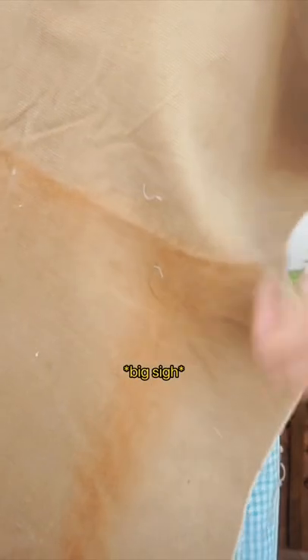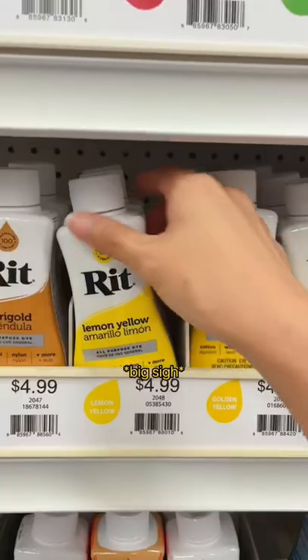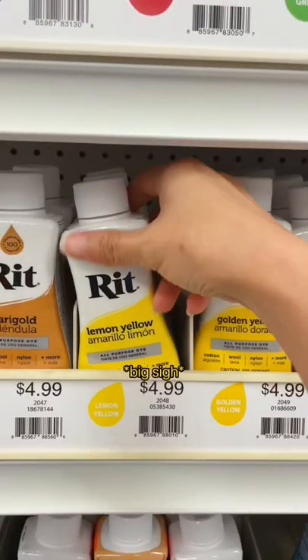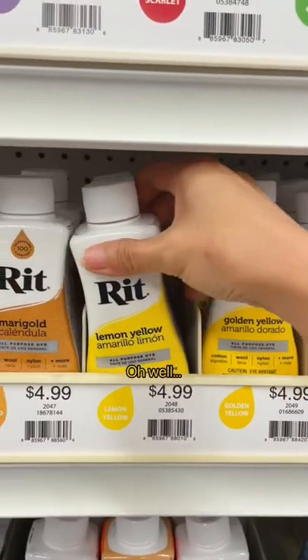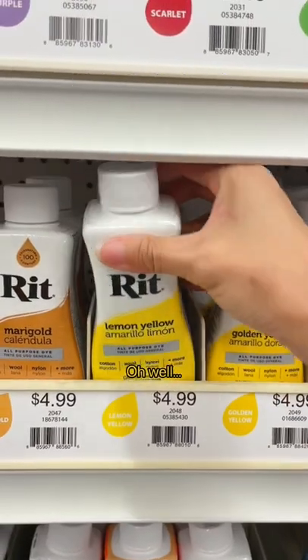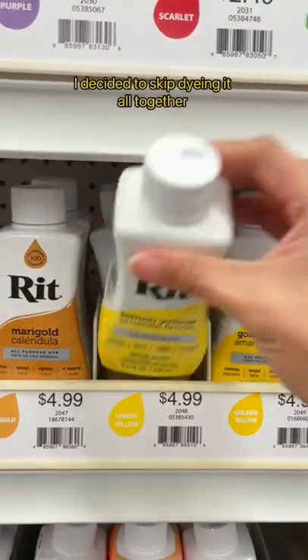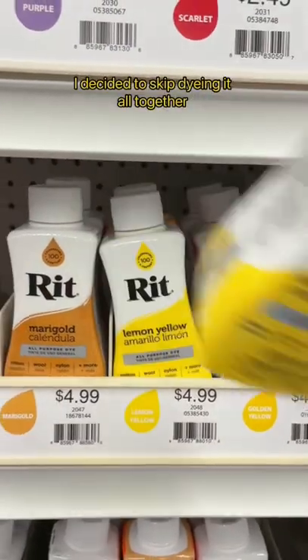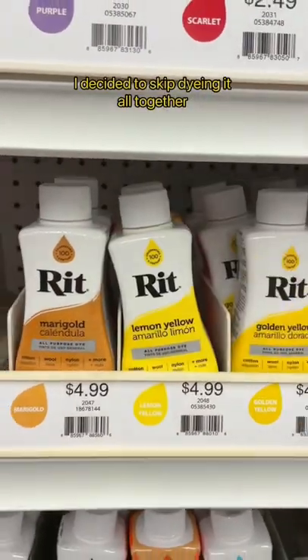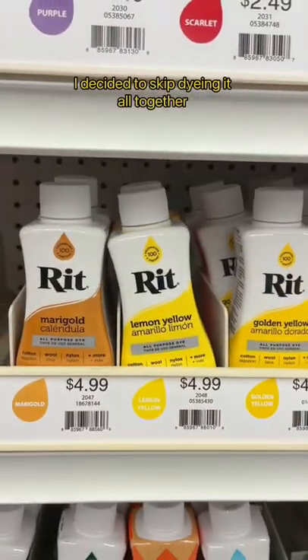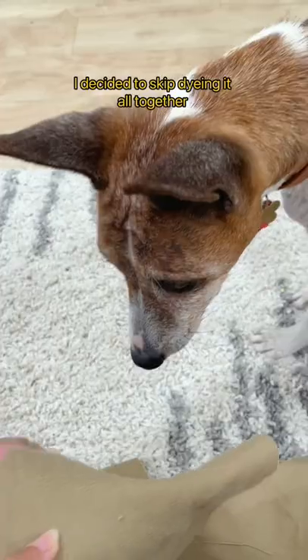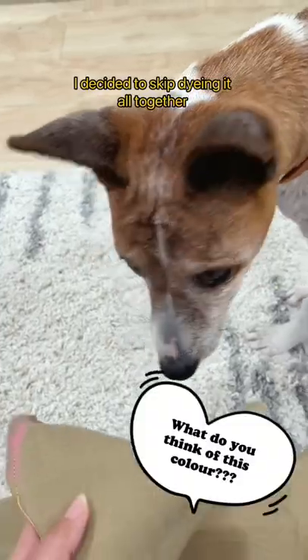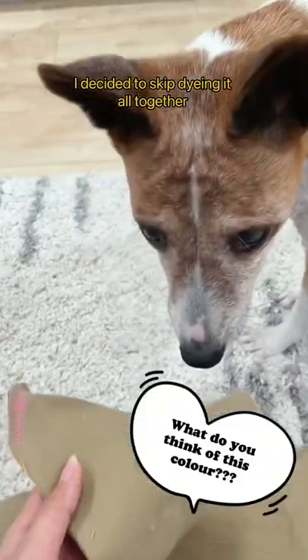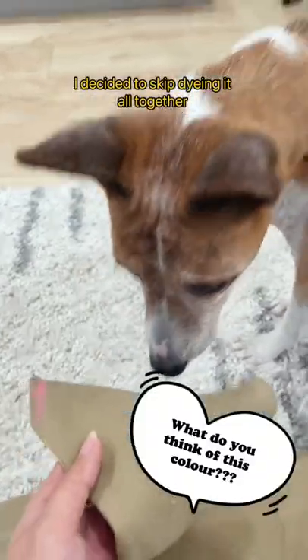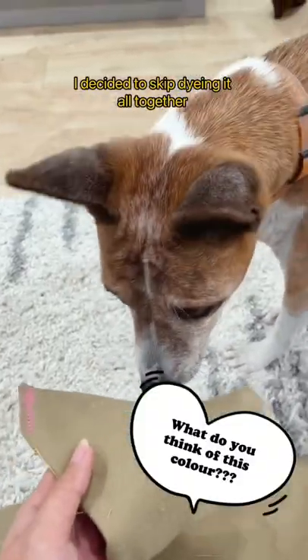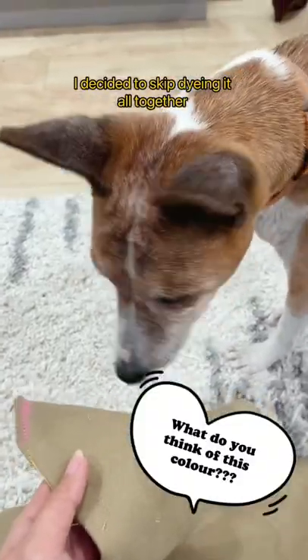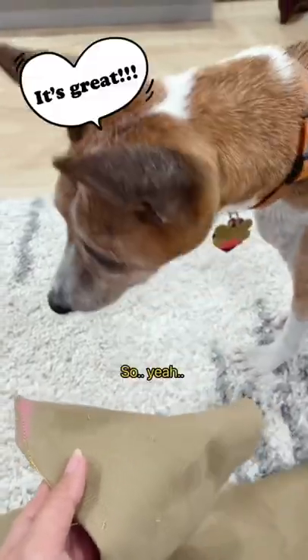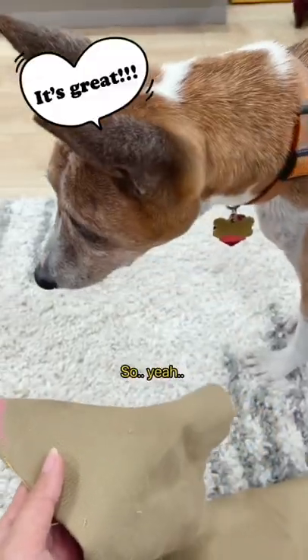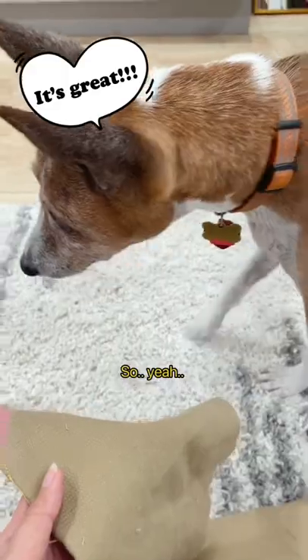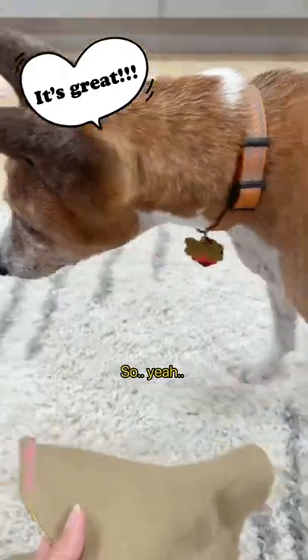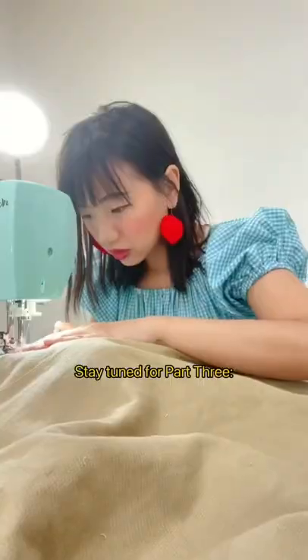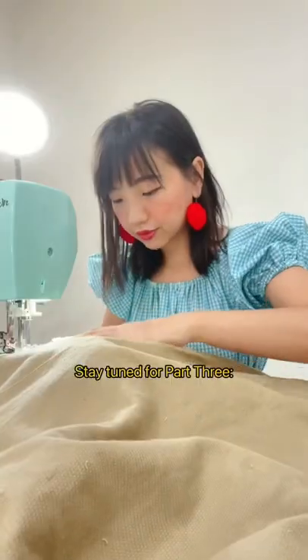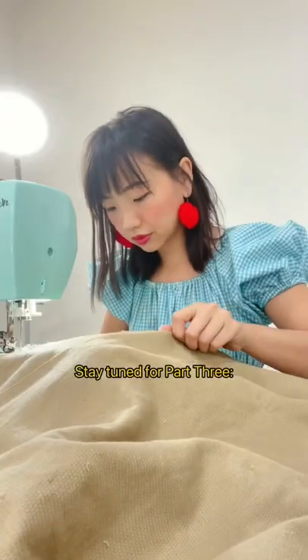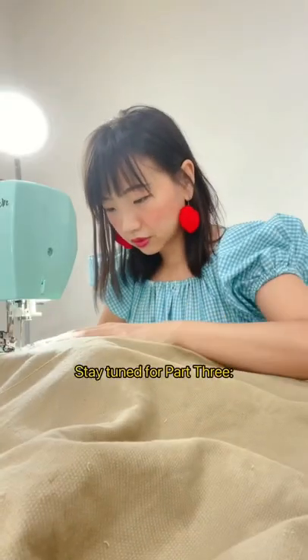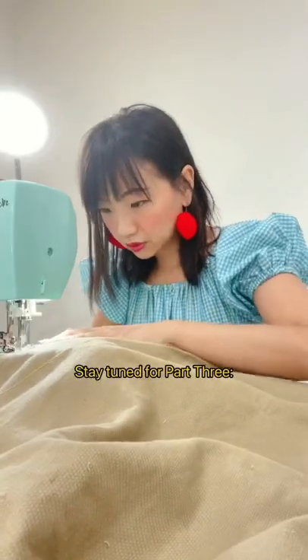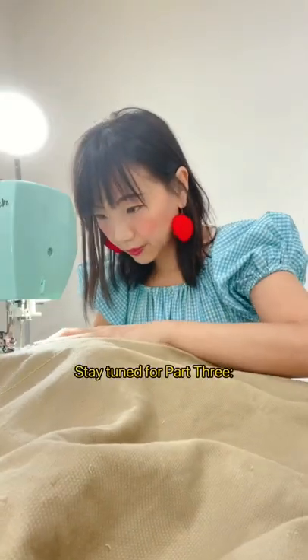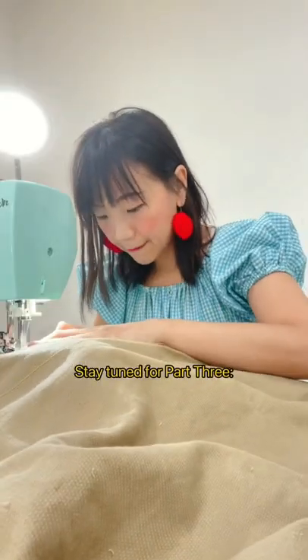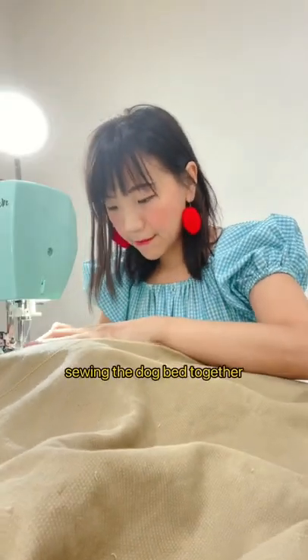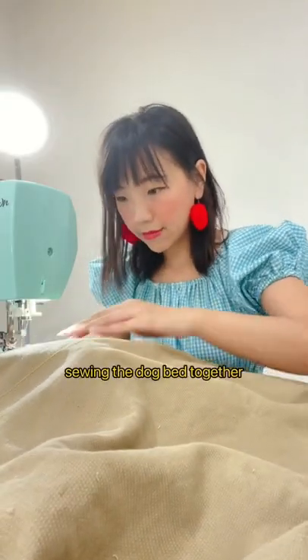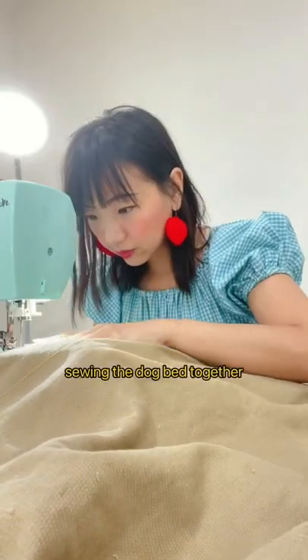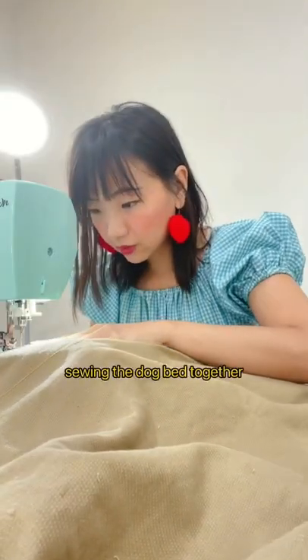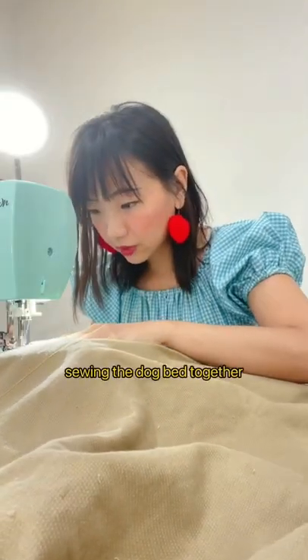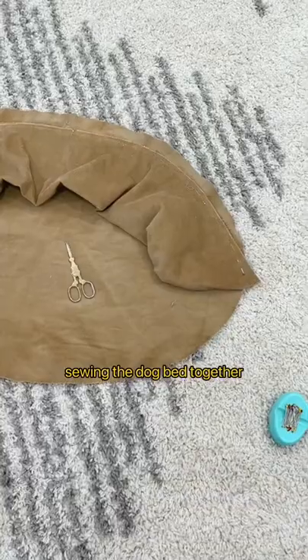Oh well, I decided to skip dyeing it altogether. Stay tuned for Part 3: Sewing the Dog Bed Together.